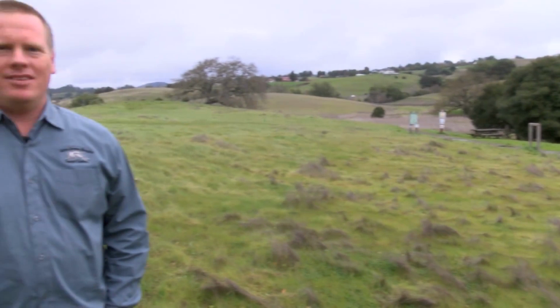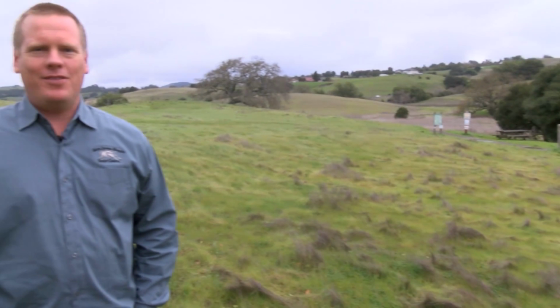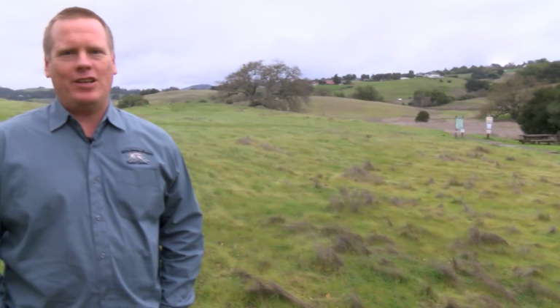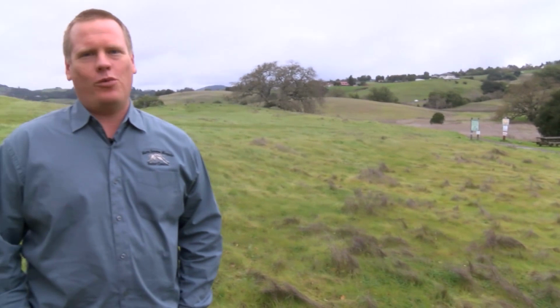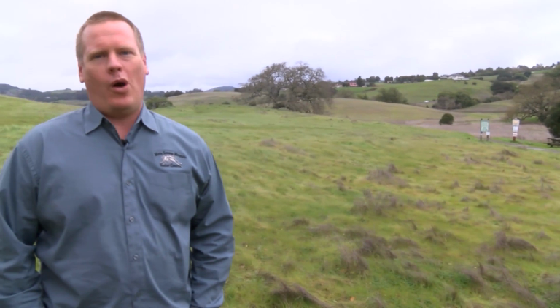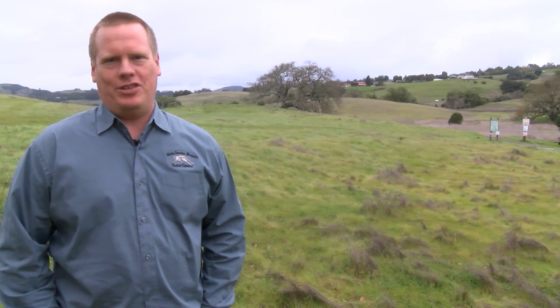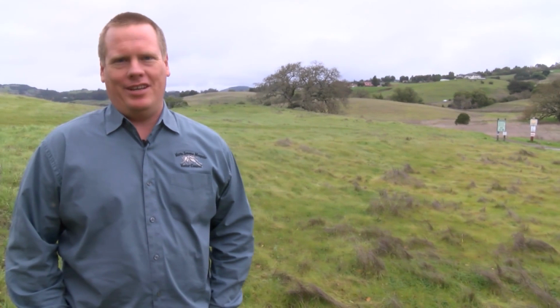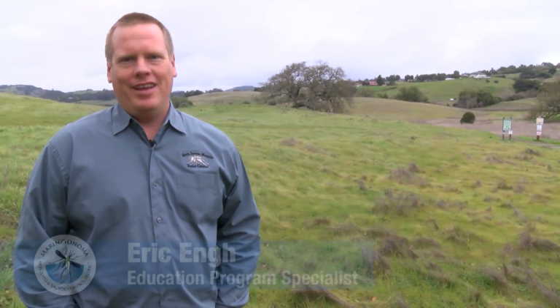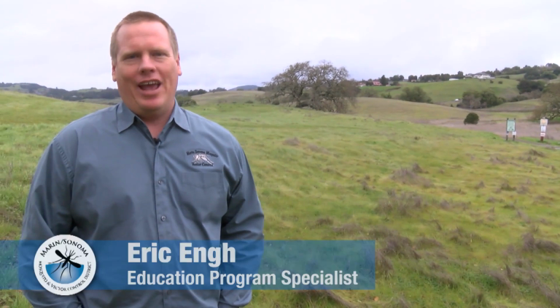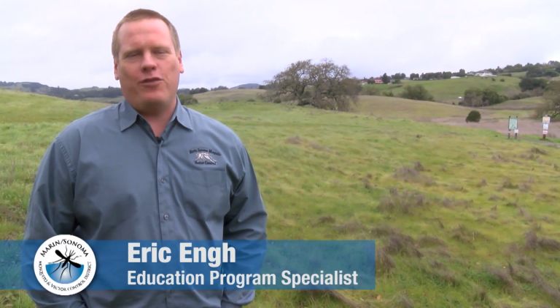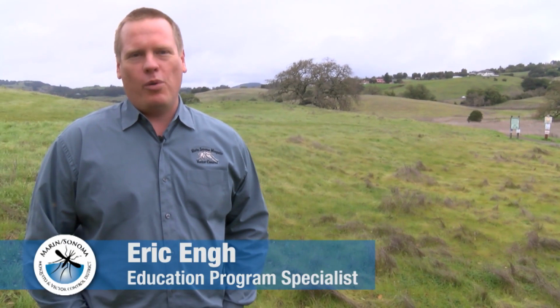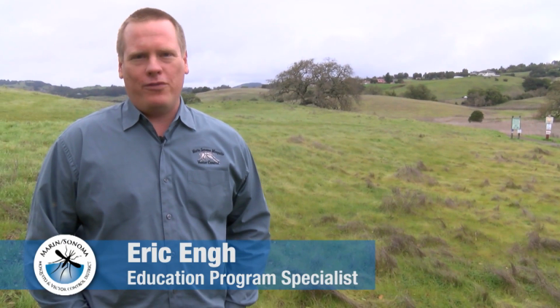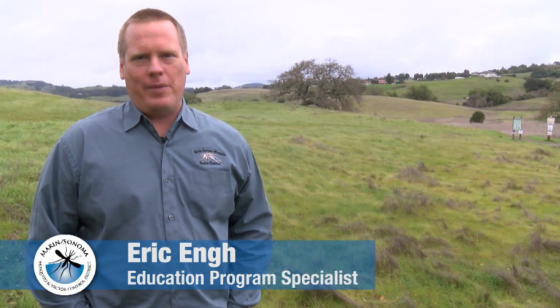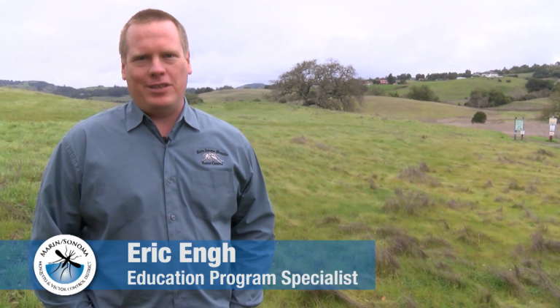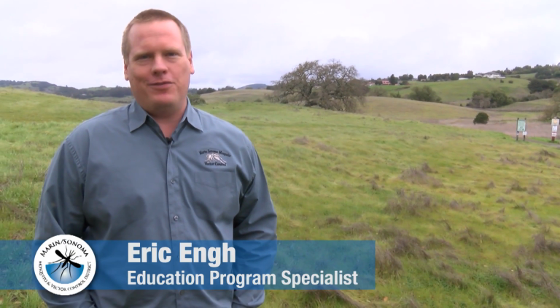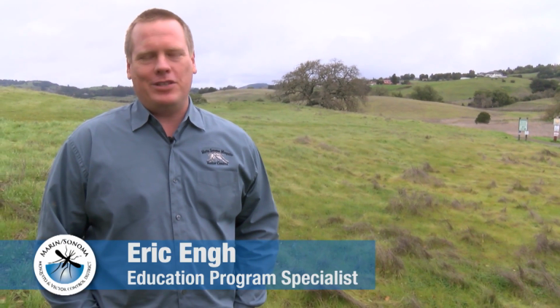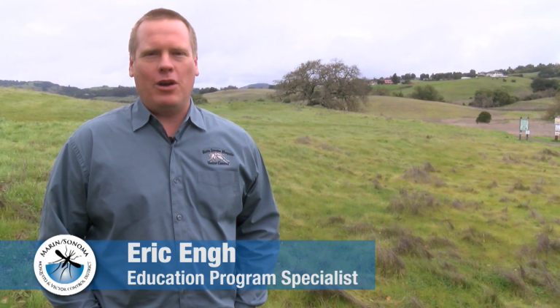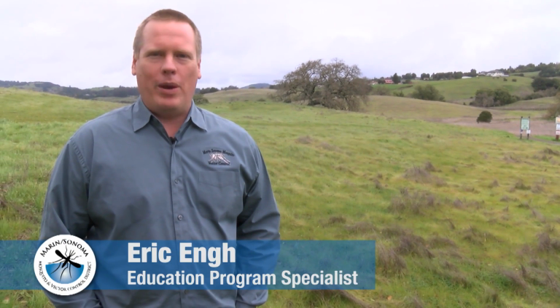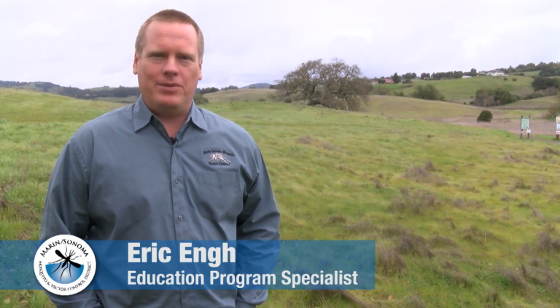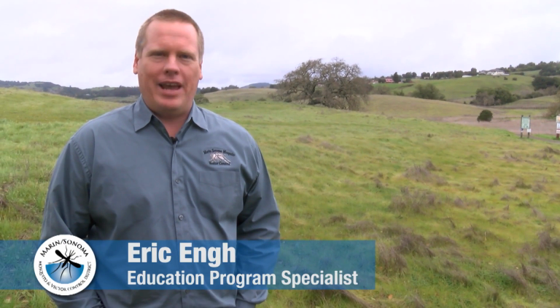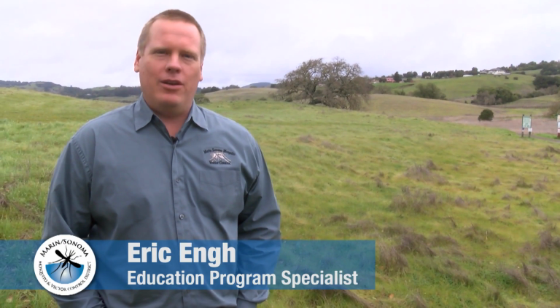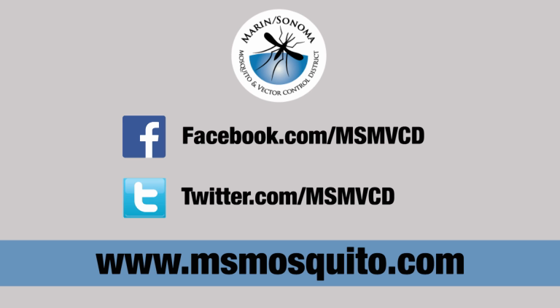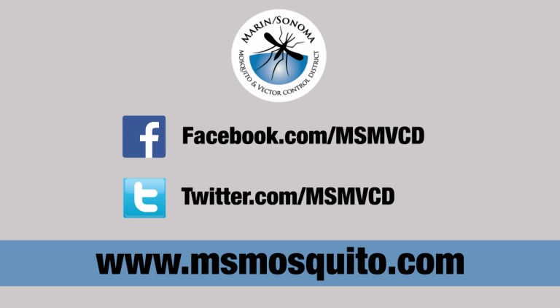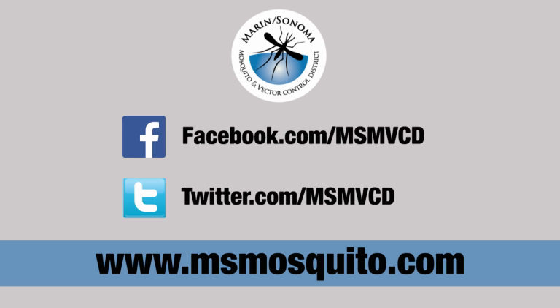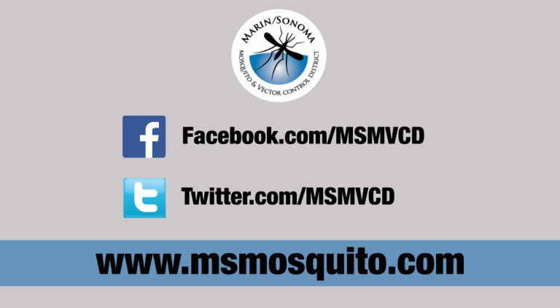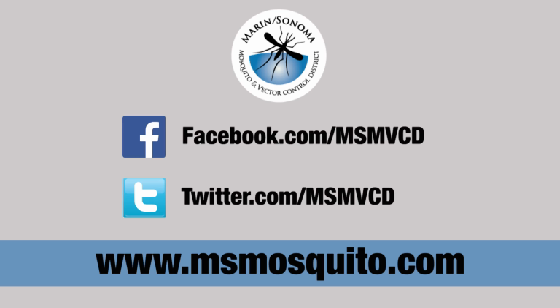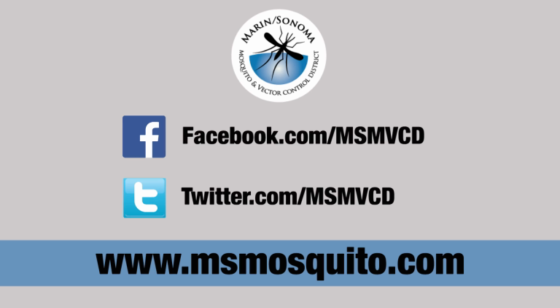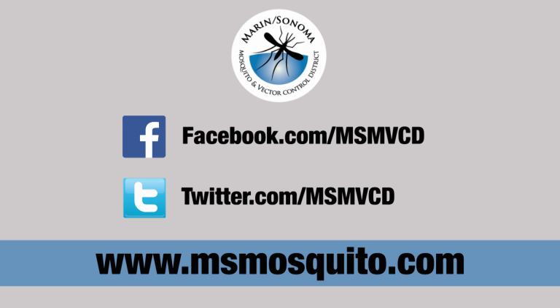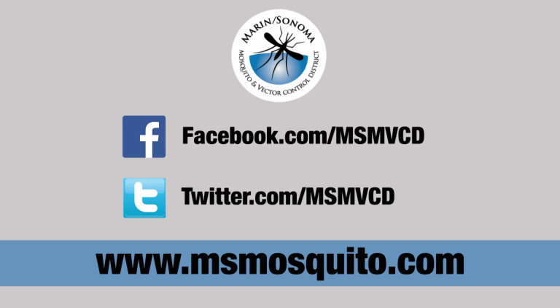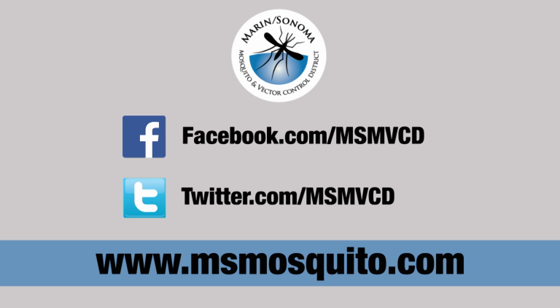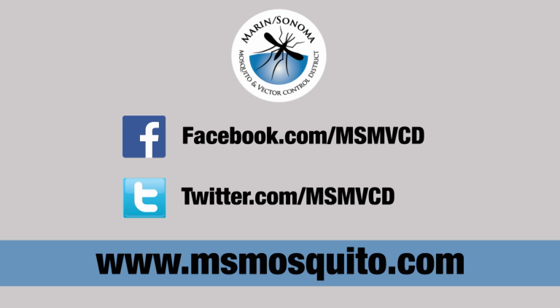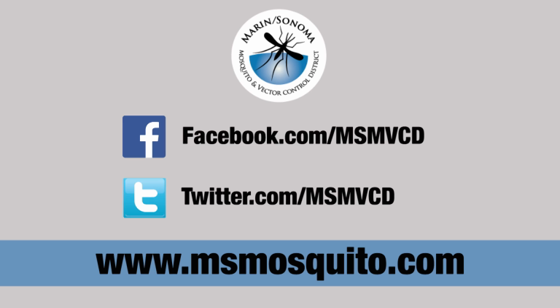Thanks for watching, and for more information visit our website or connect with us on Facebook and Twitter.